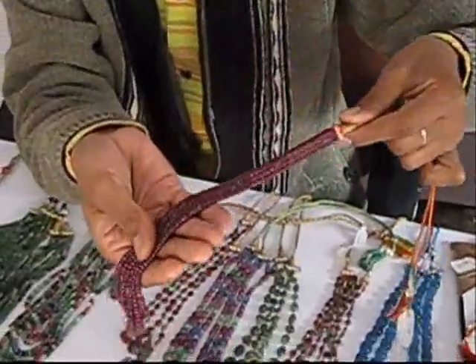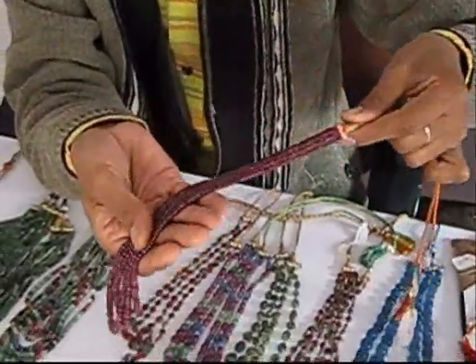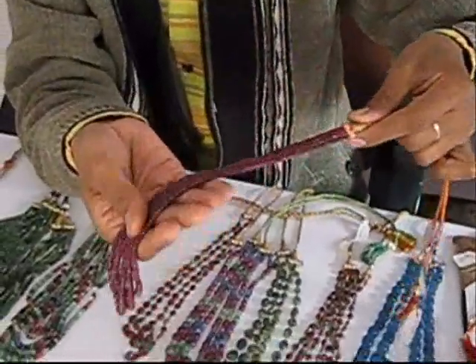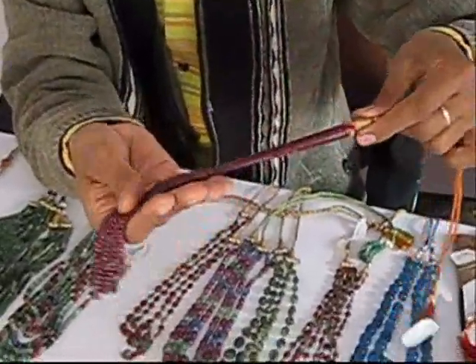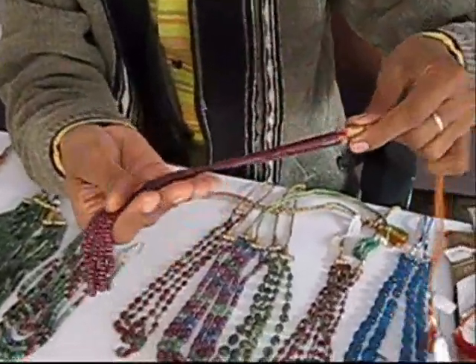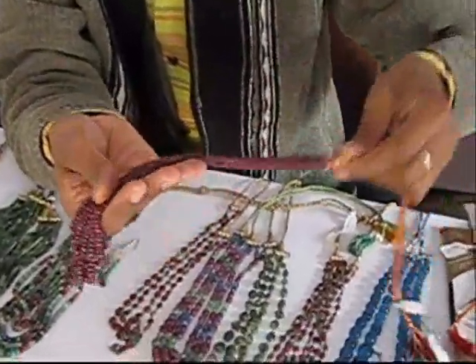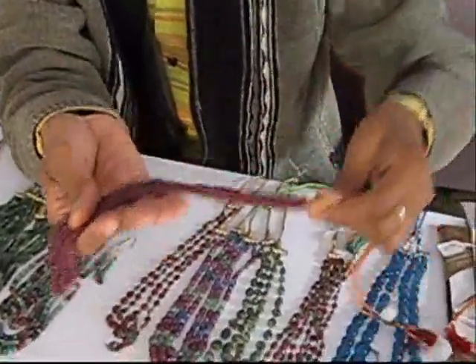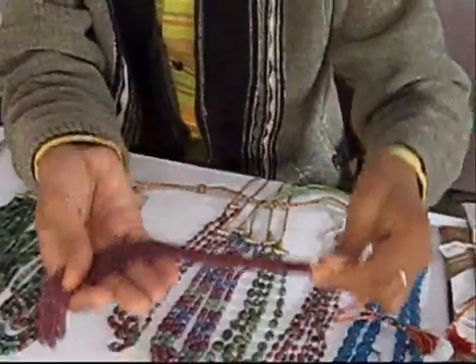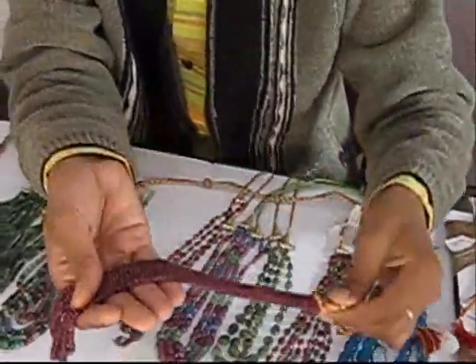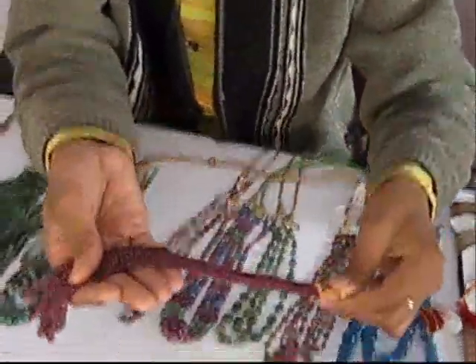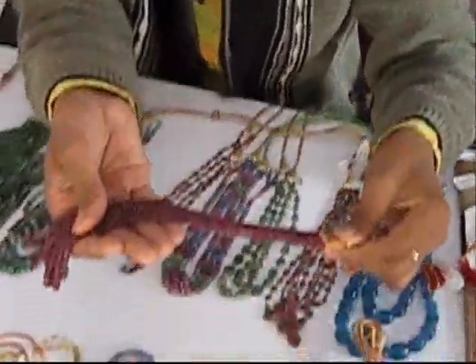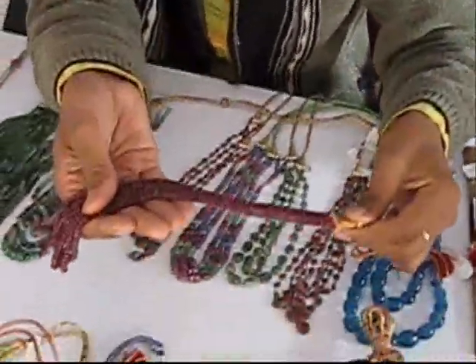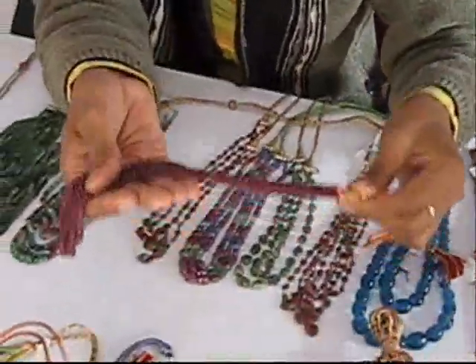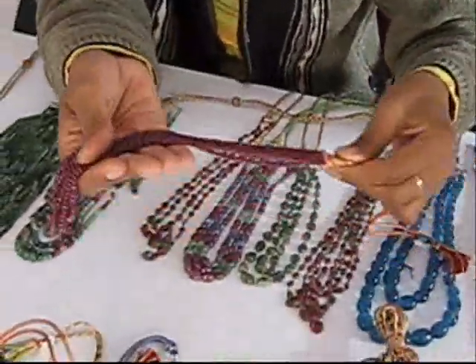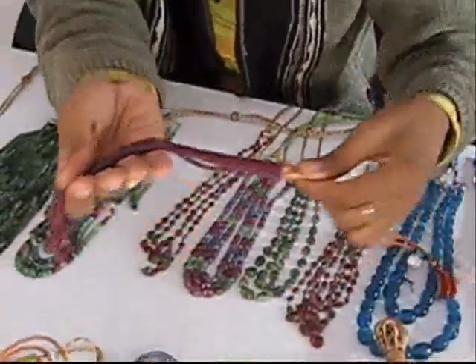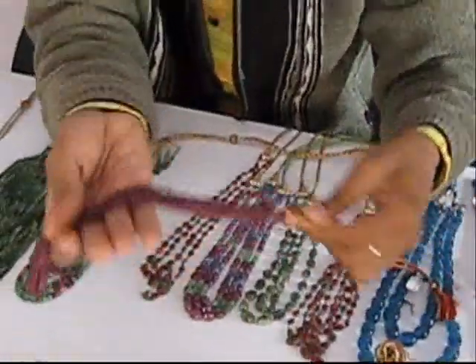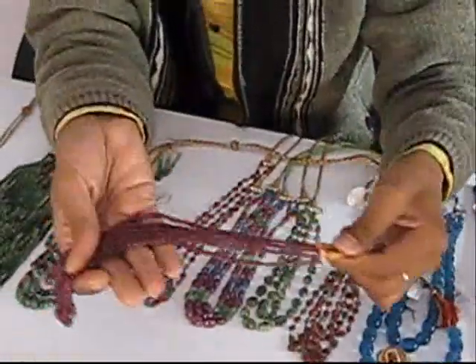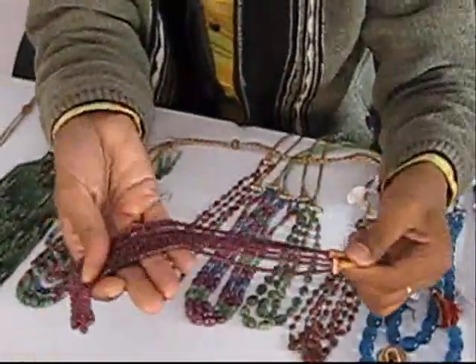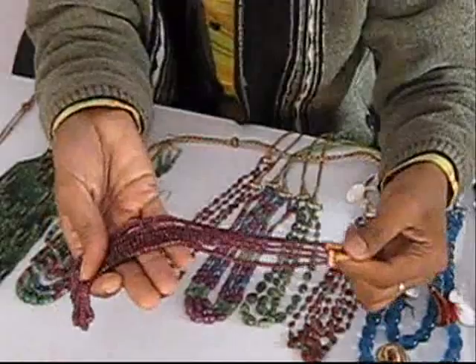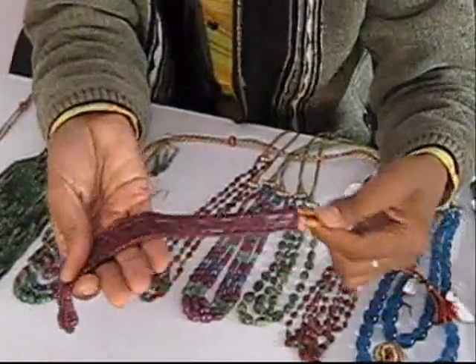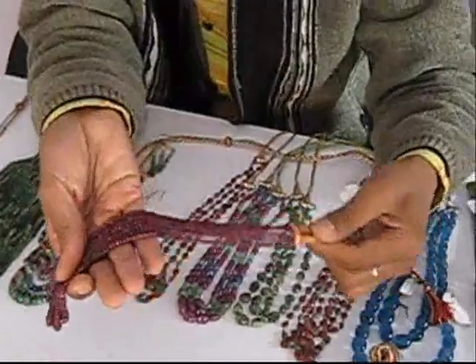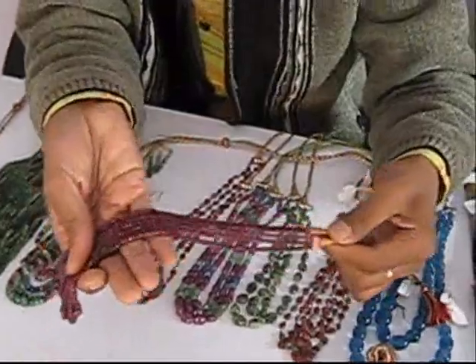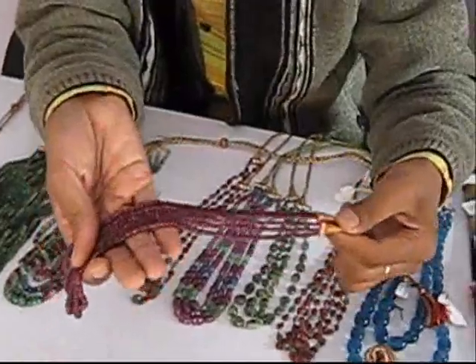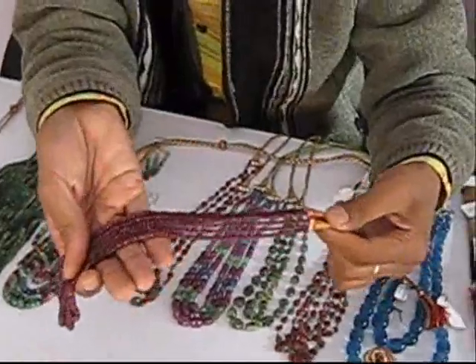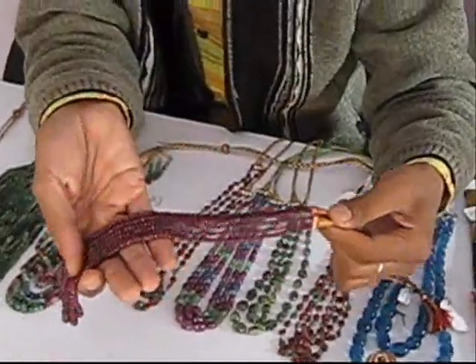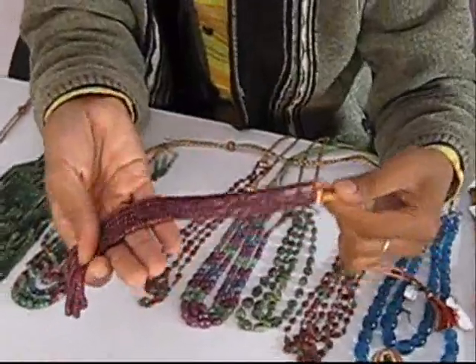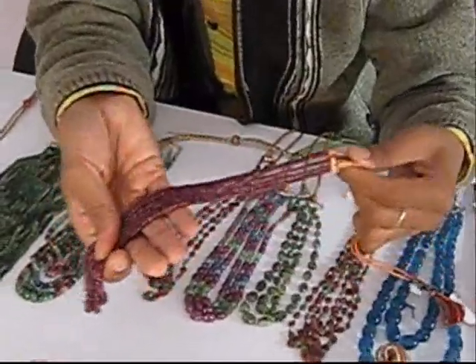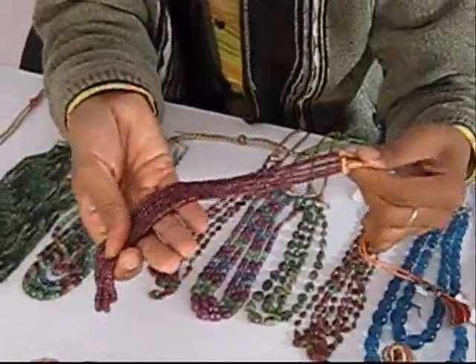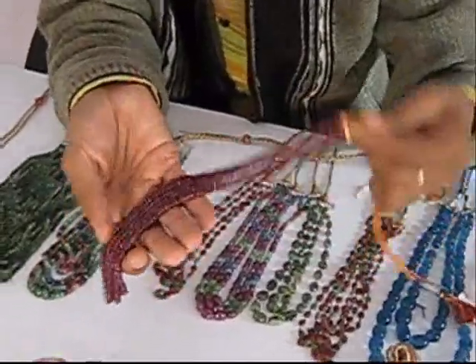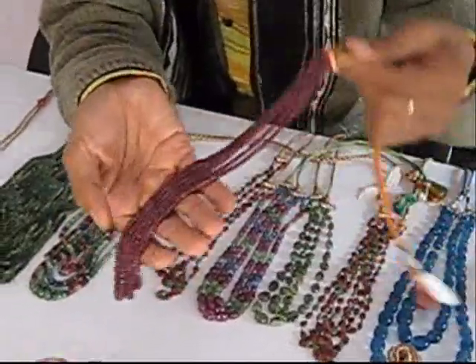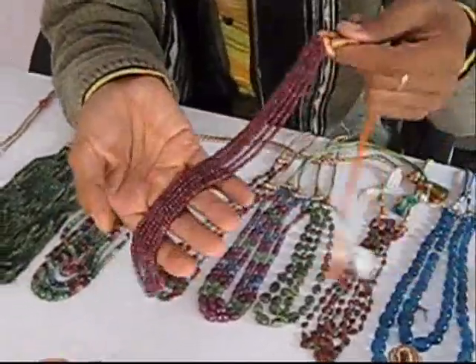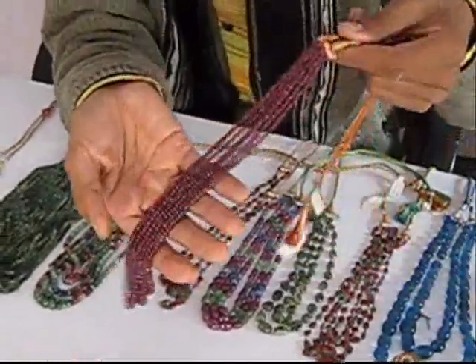In these beads, is it mixed? No, in these beads only Indian beads.